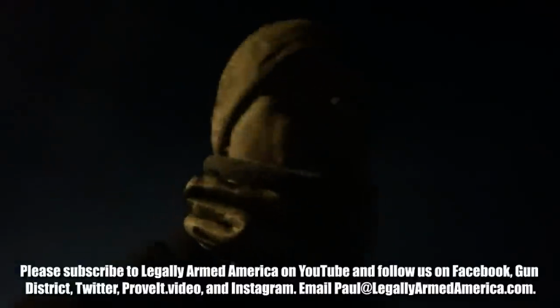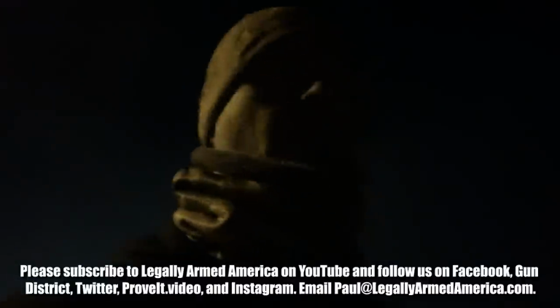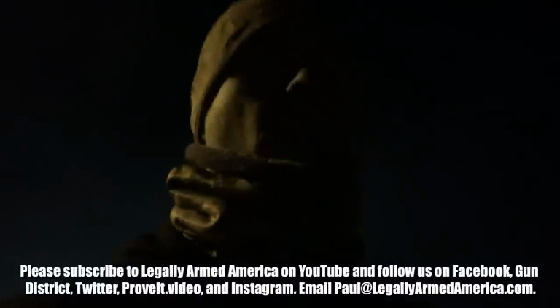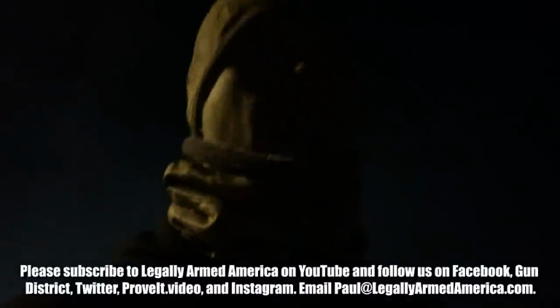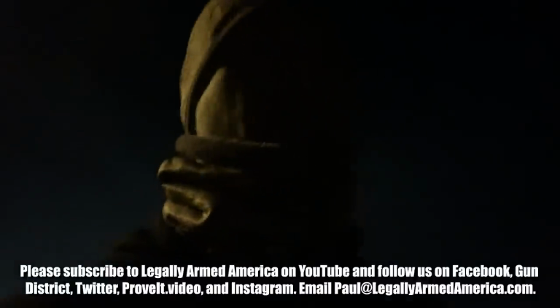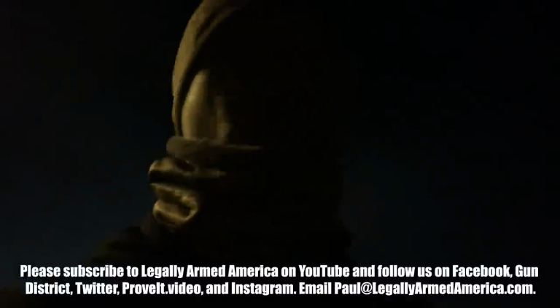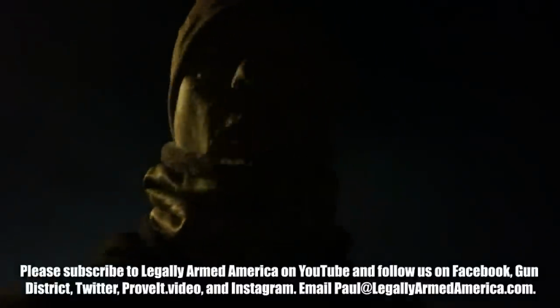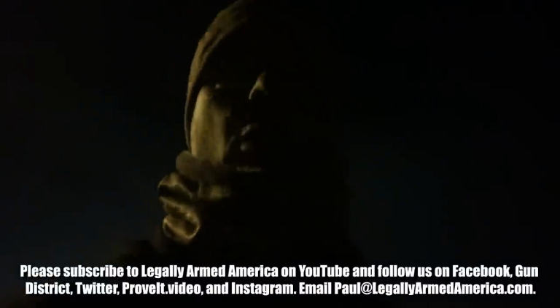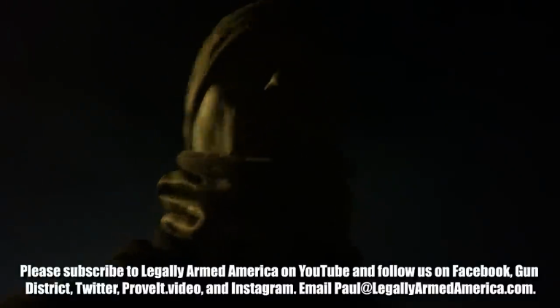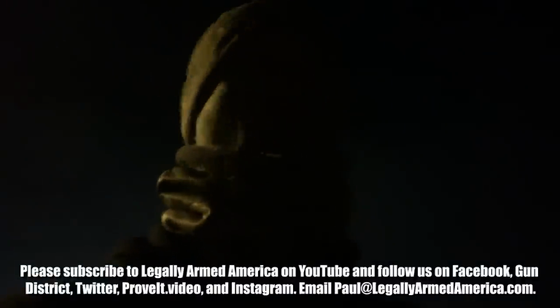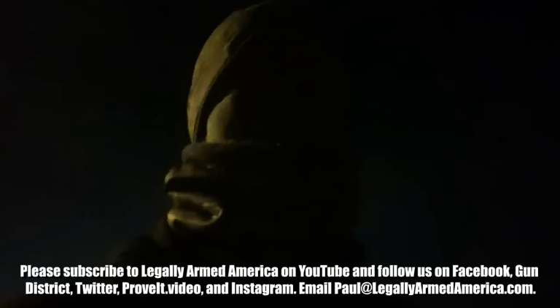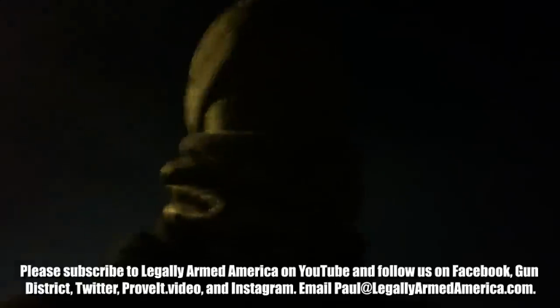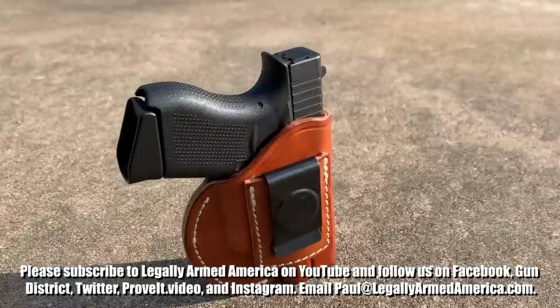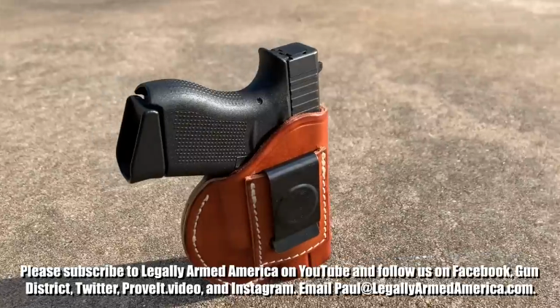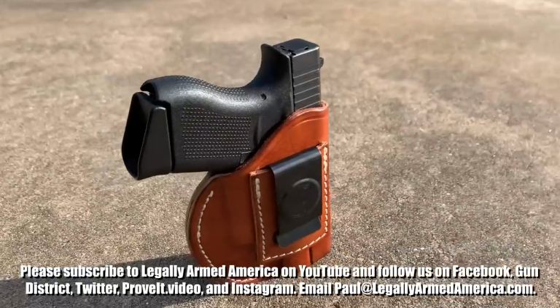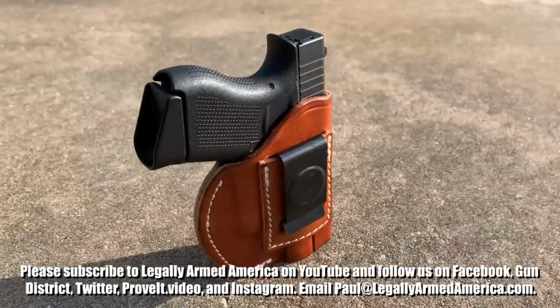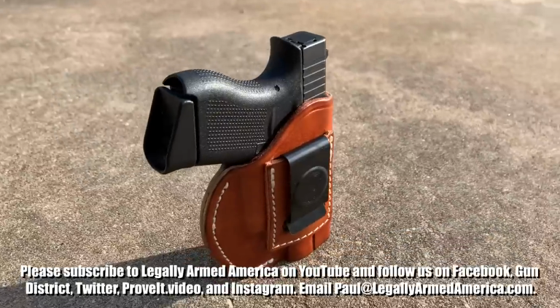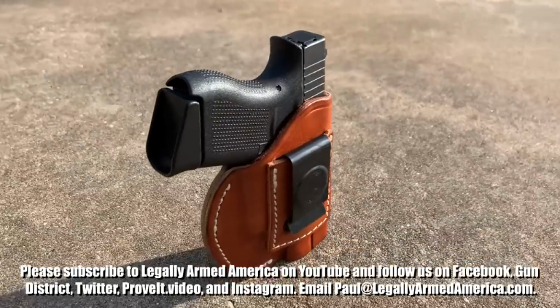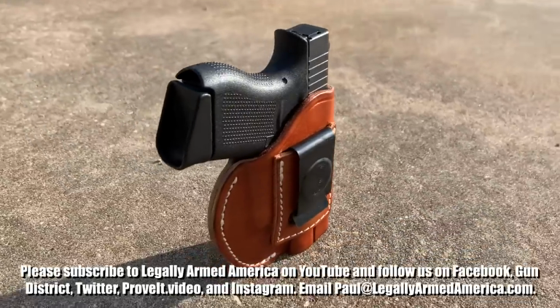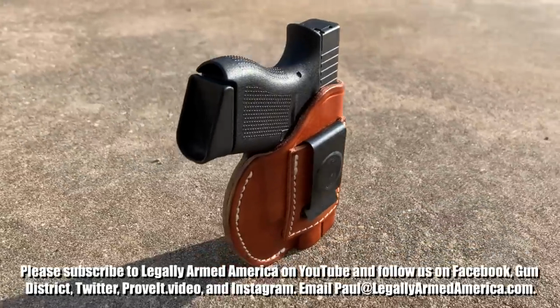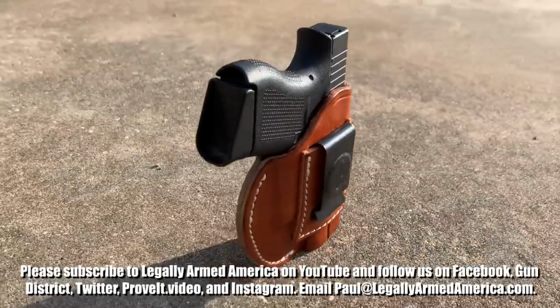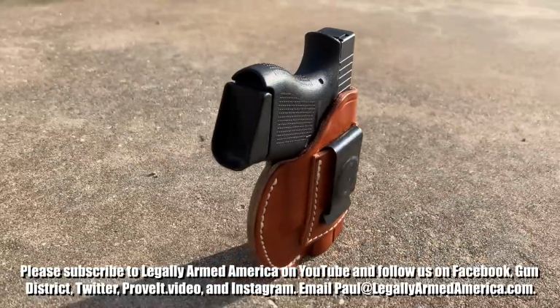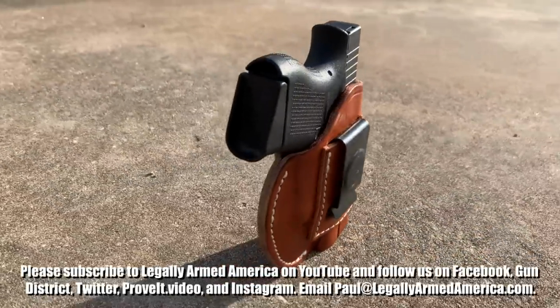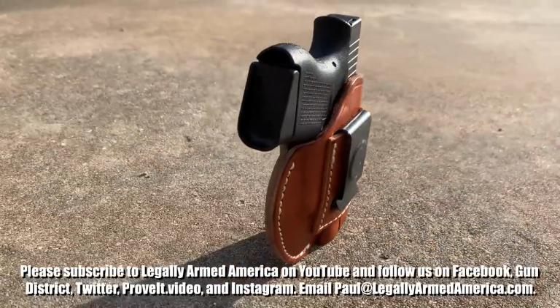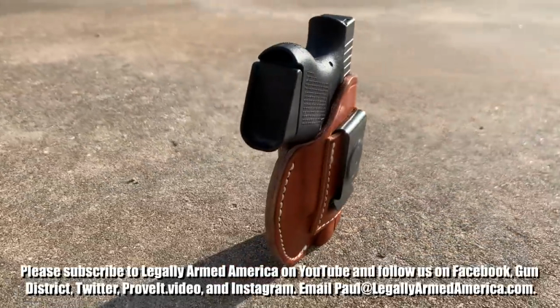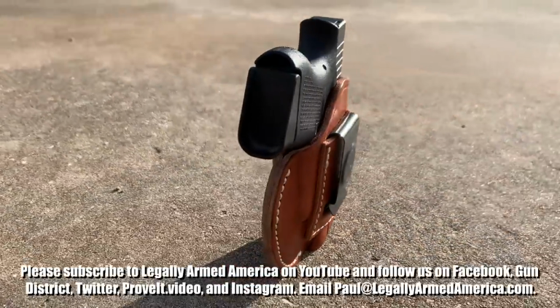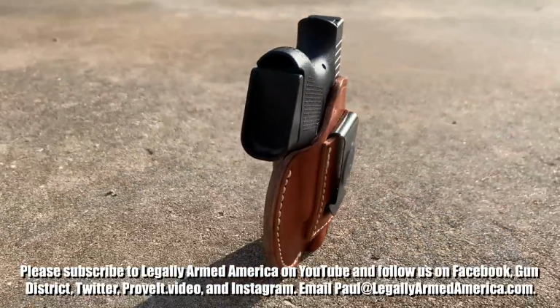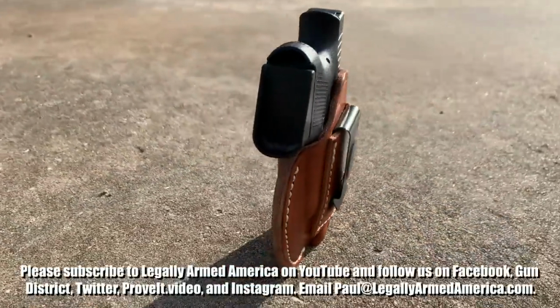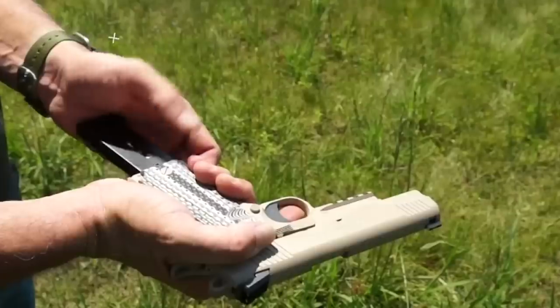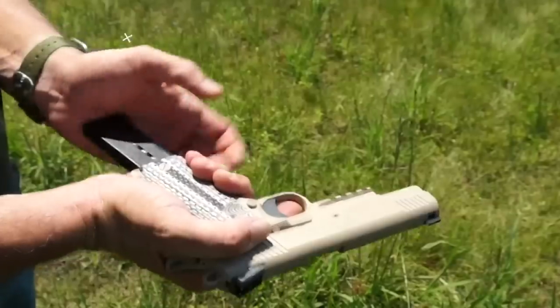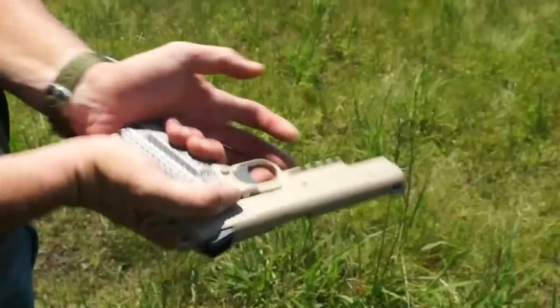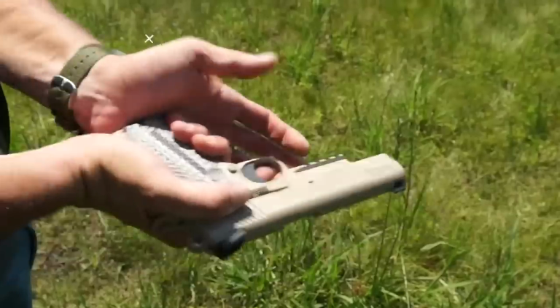Super holster — I'm really liking this thing by 1791.